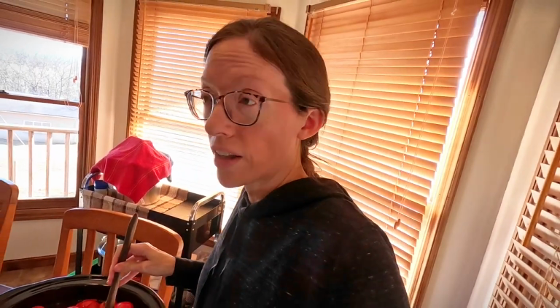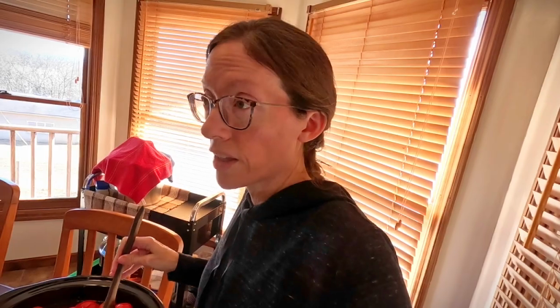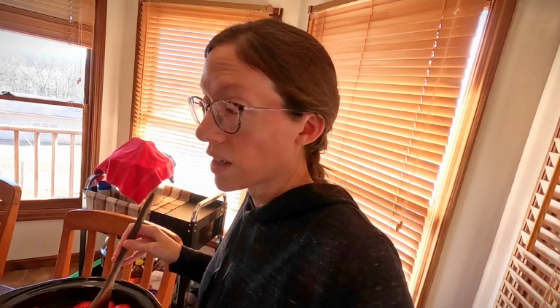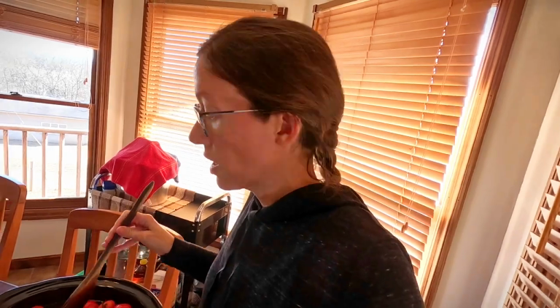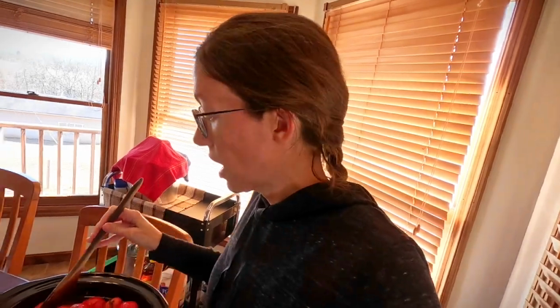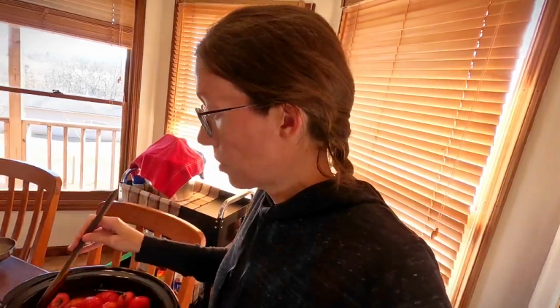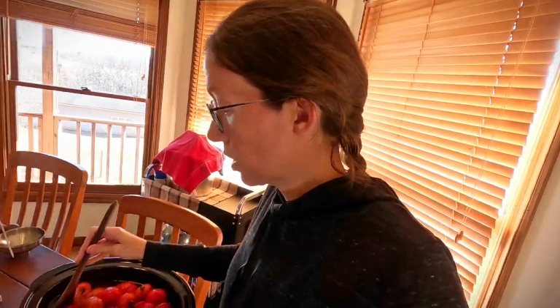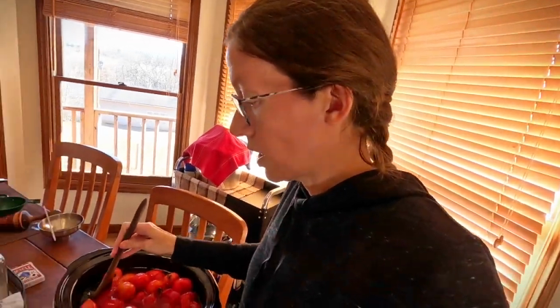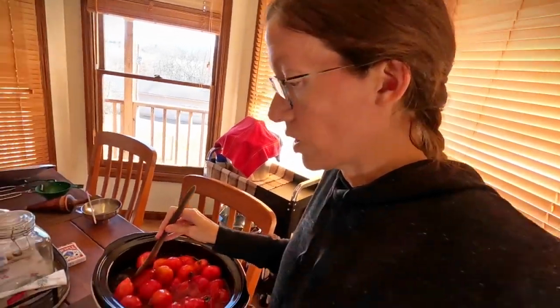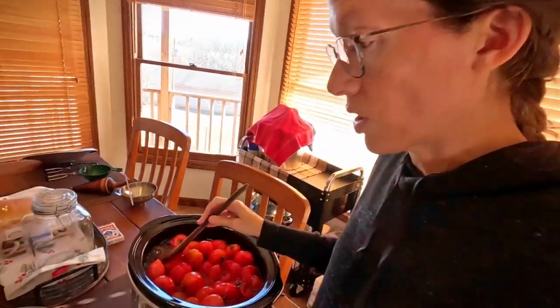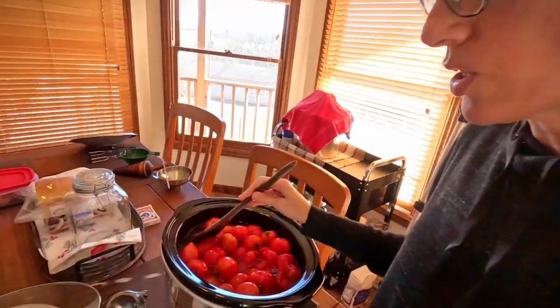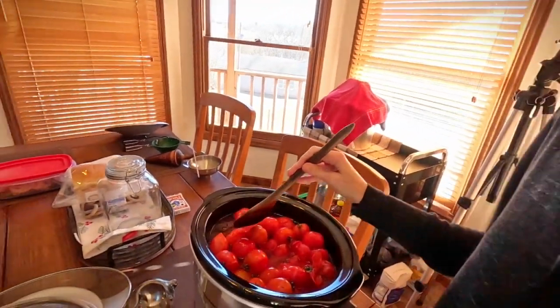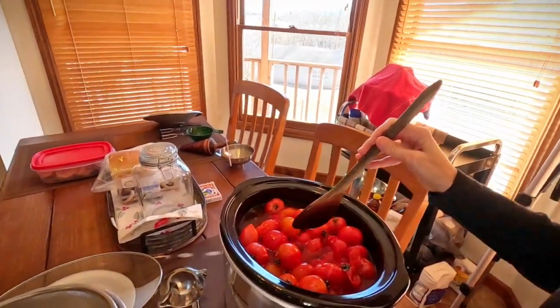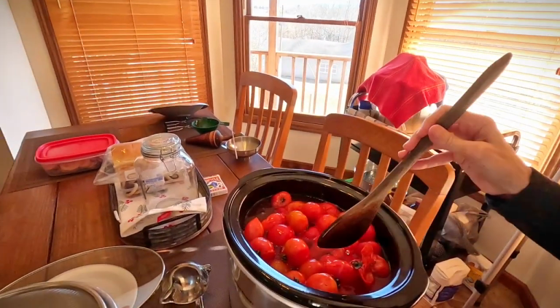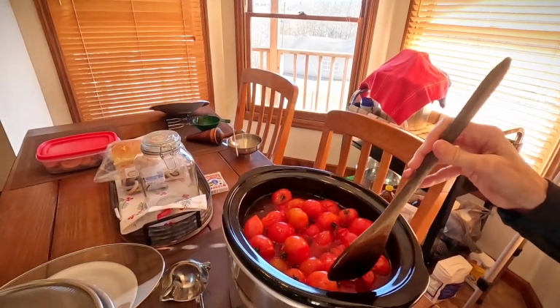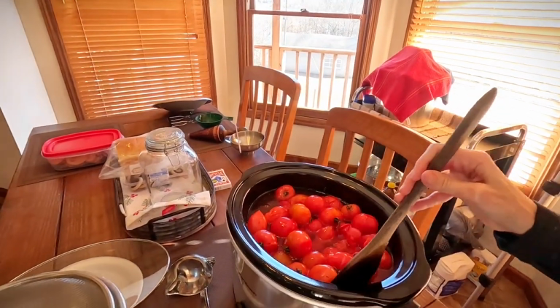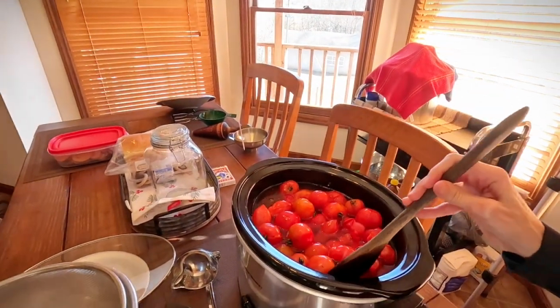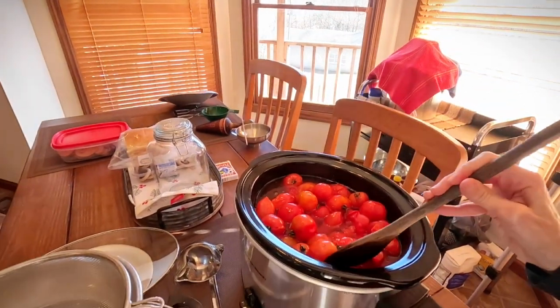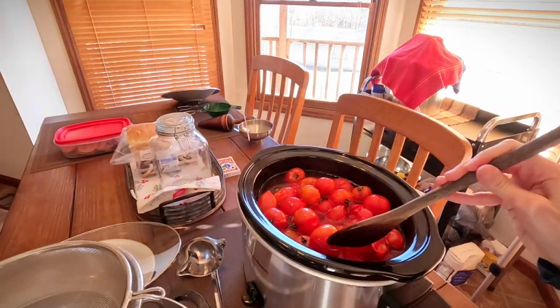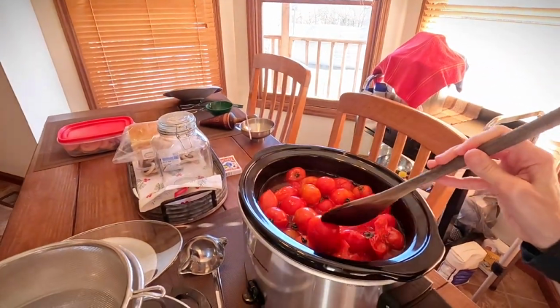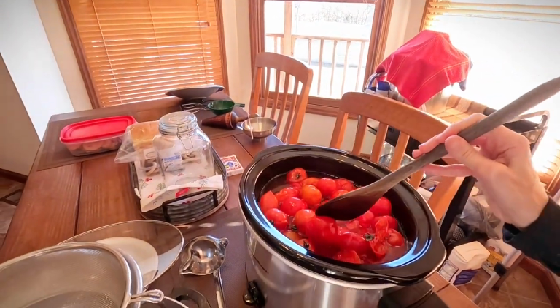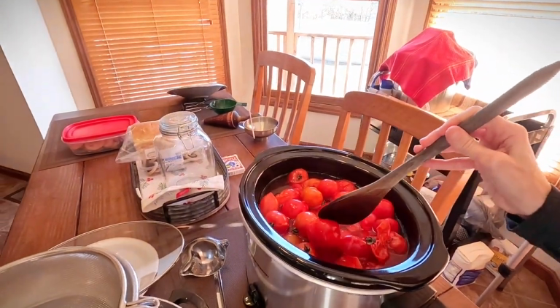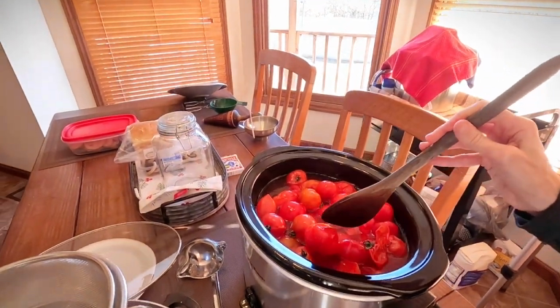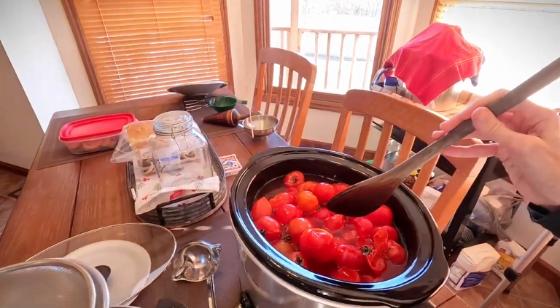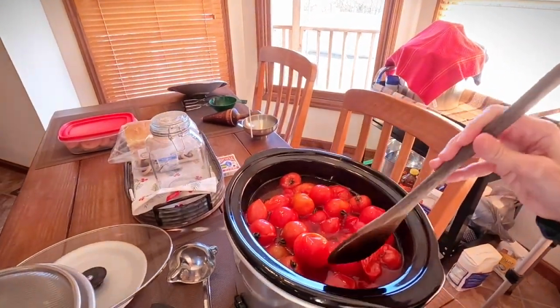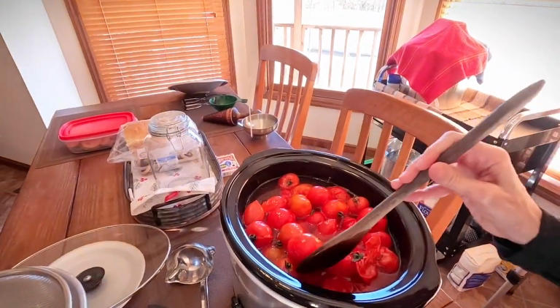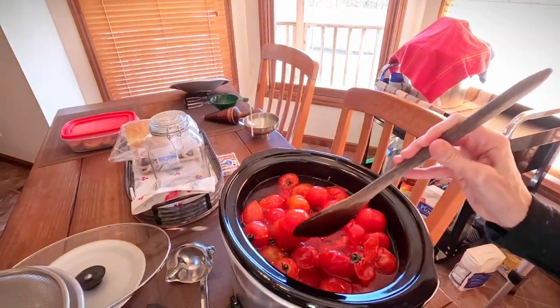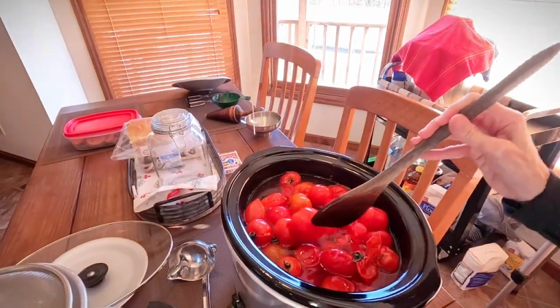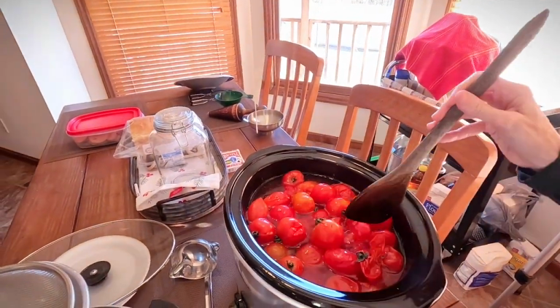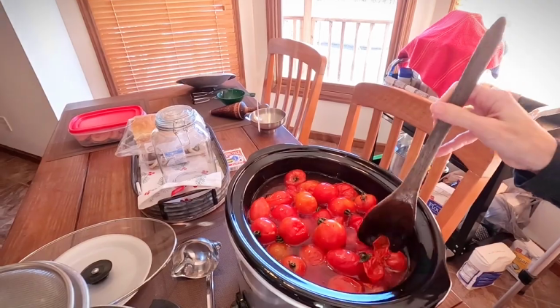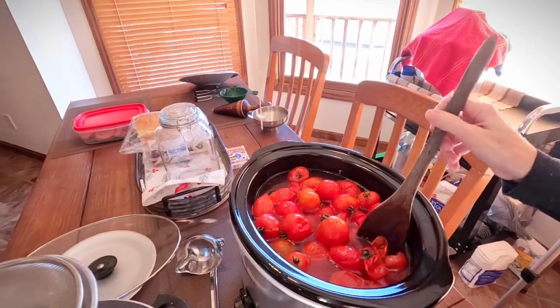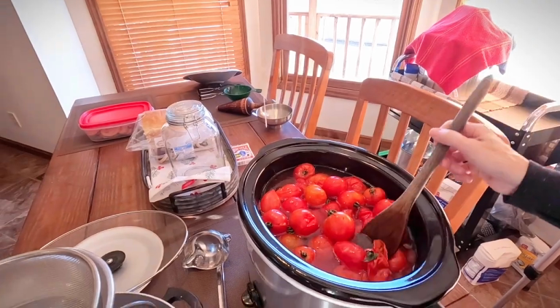I think I'm gonna go ahead and run these through the food mill because I think they'll go through easily, and I'm going to be removing the skins.